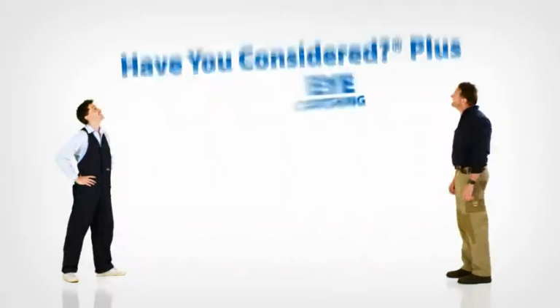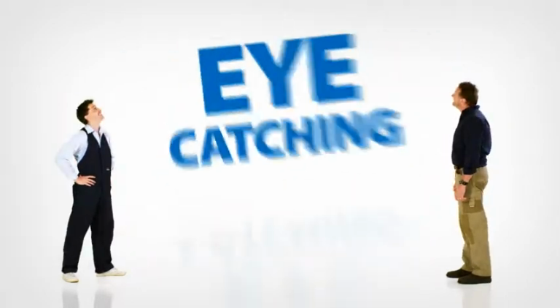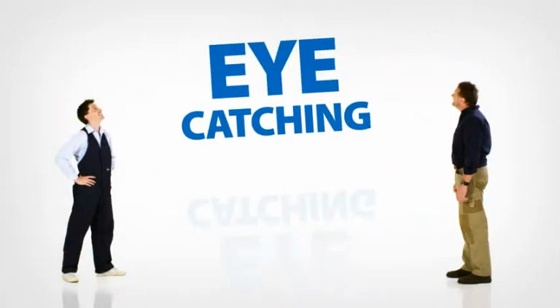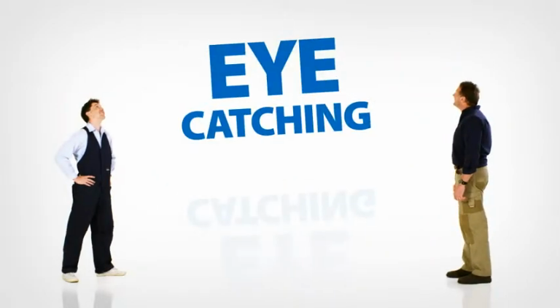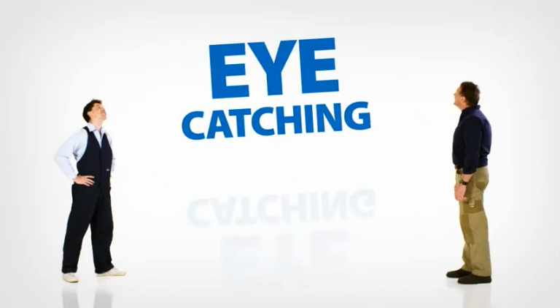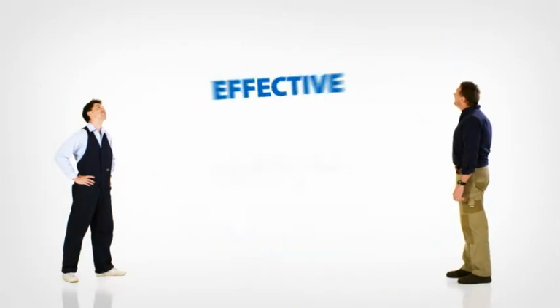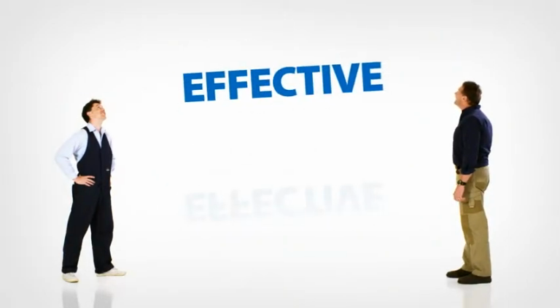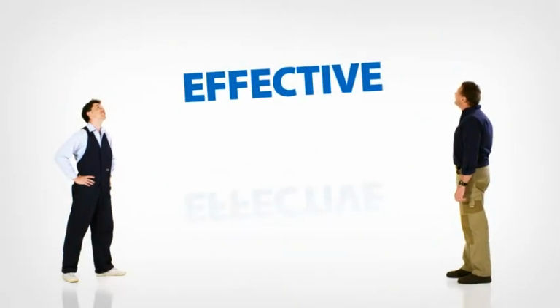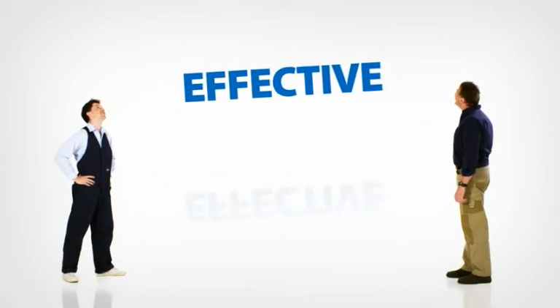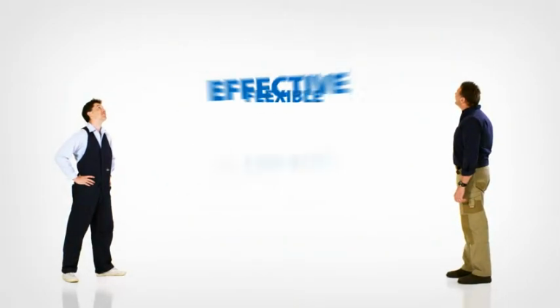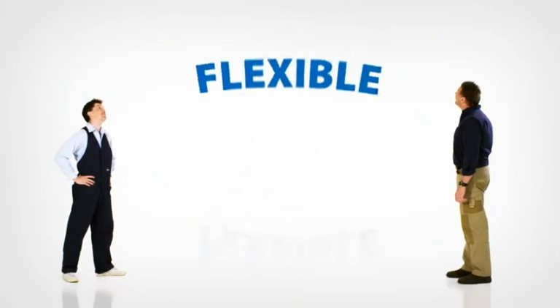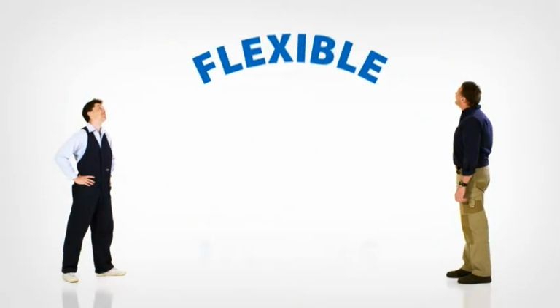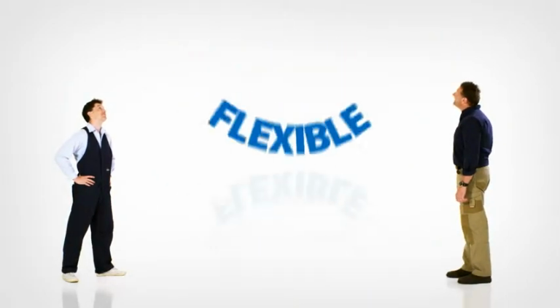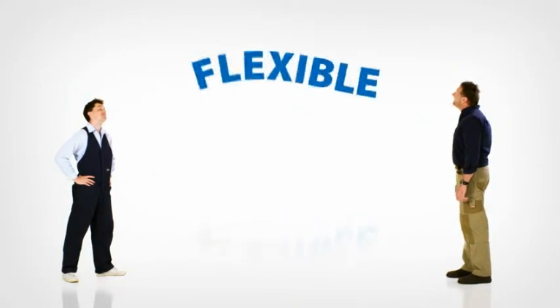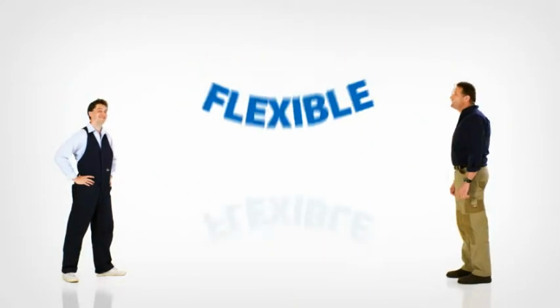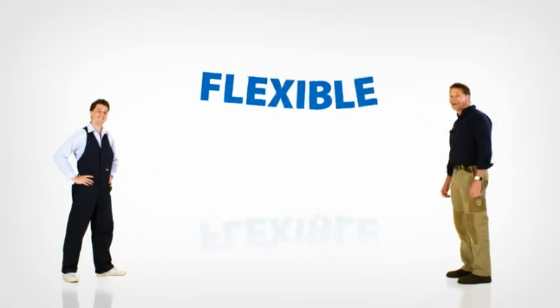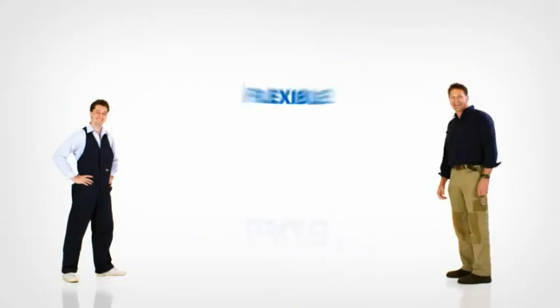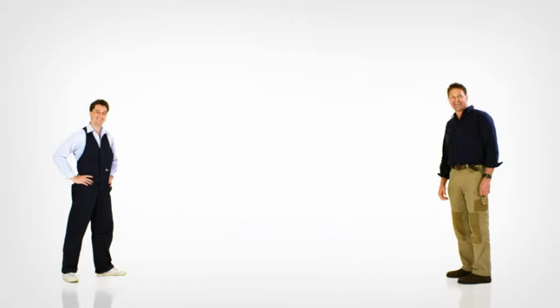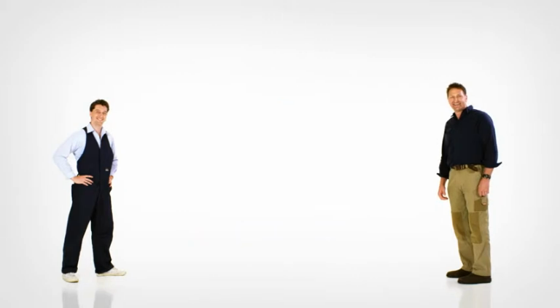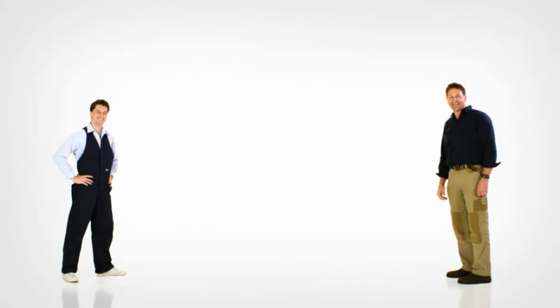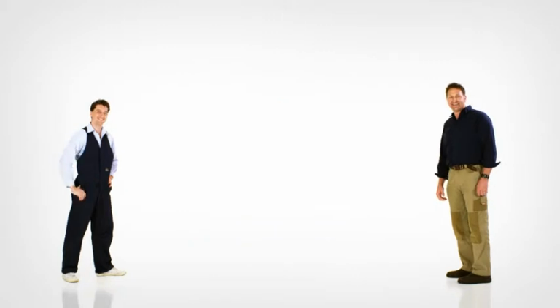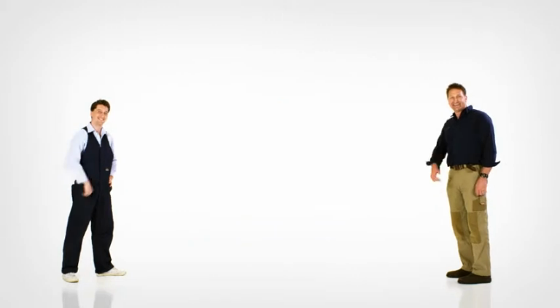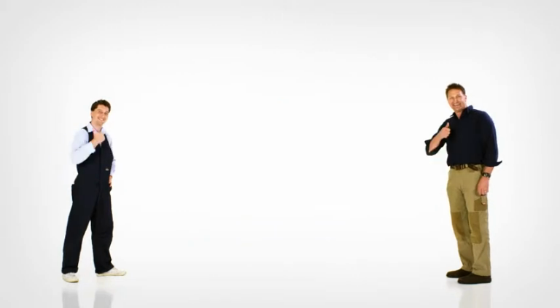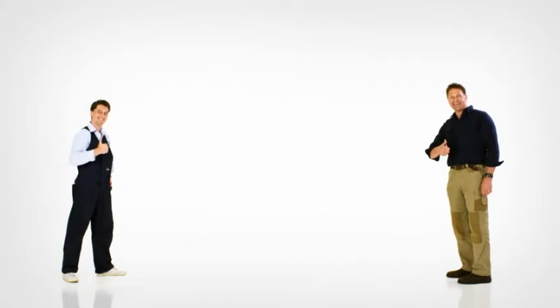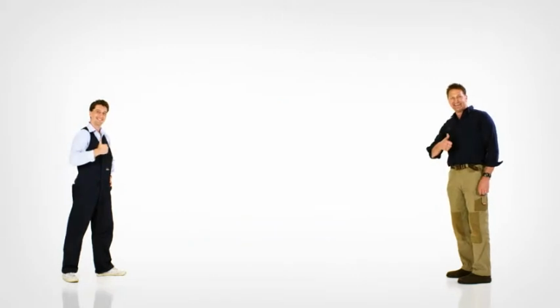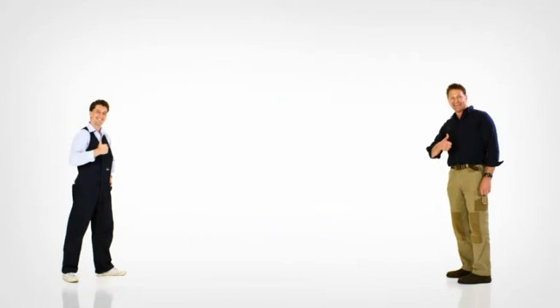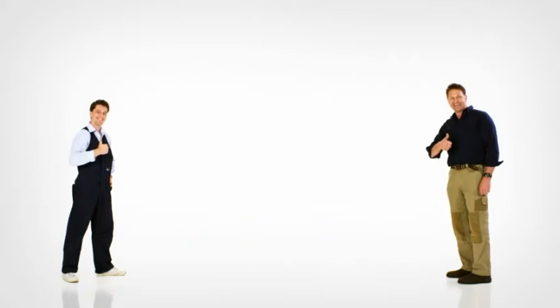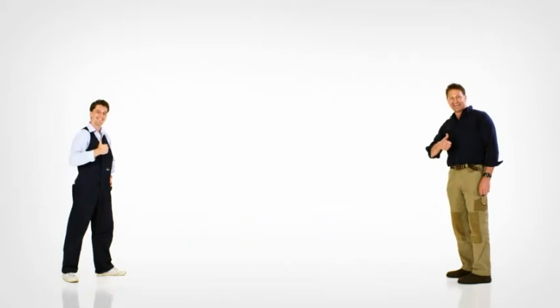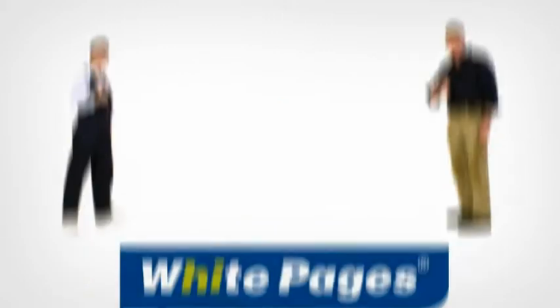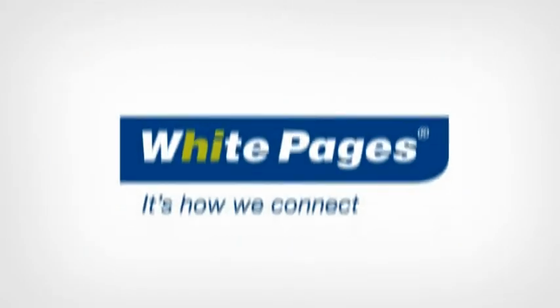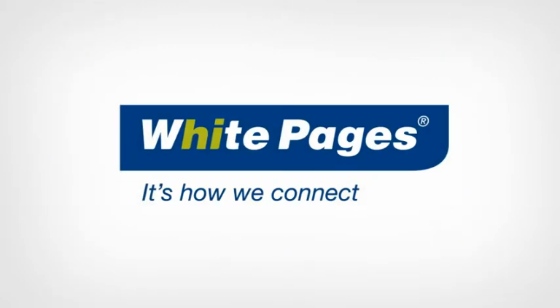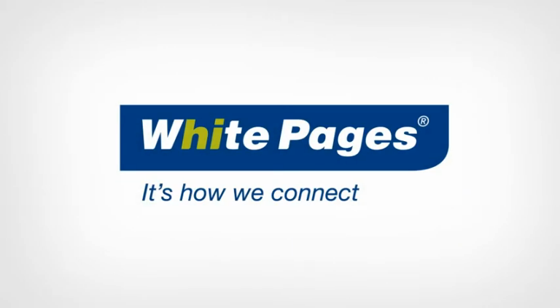Eye-catching, effective, flexible. It's the ideal tool for showcasing your business on White Pages.